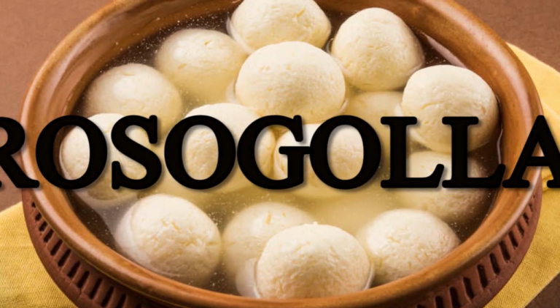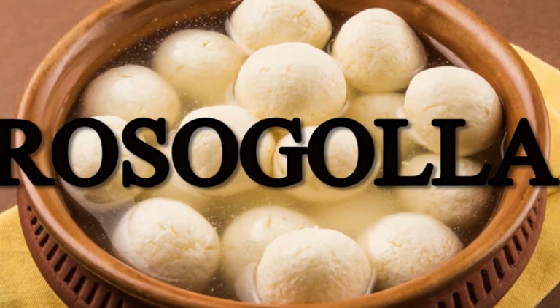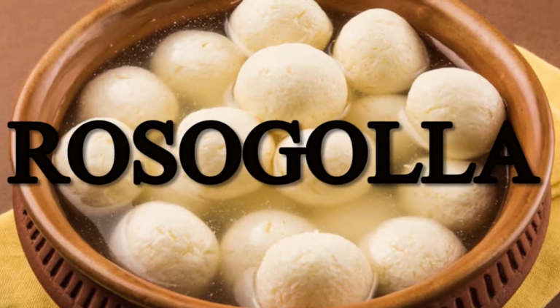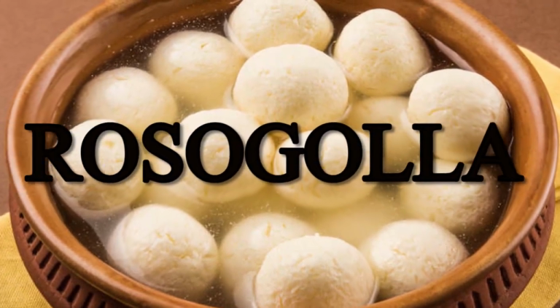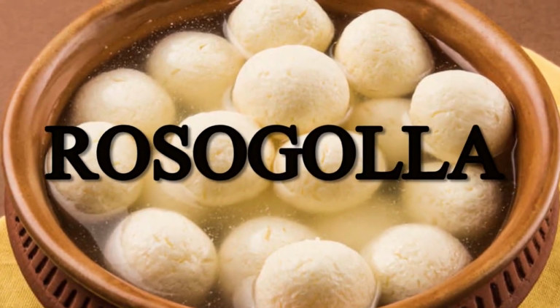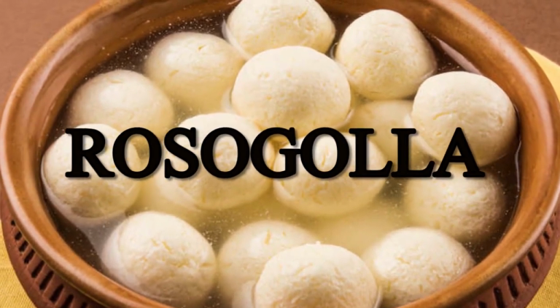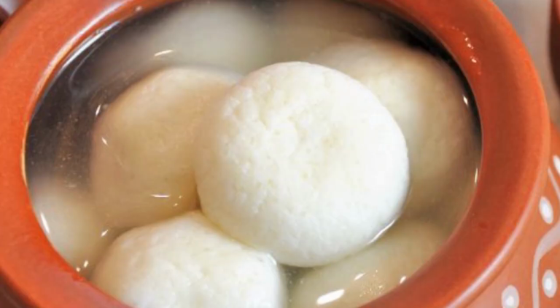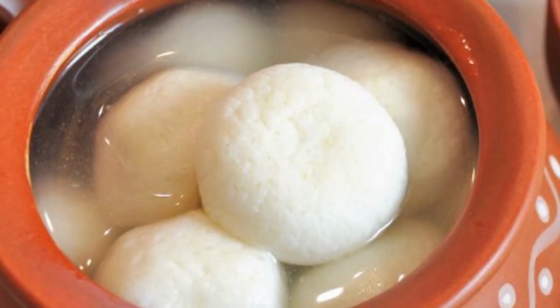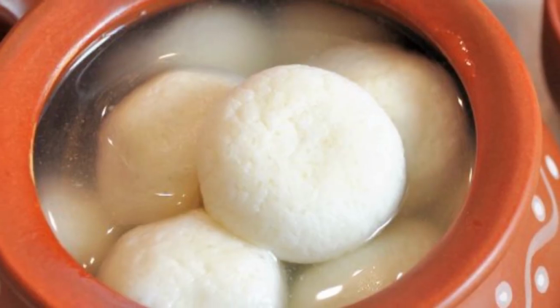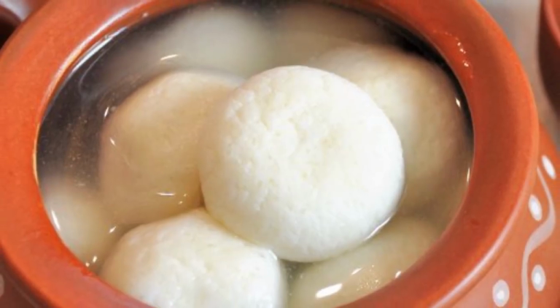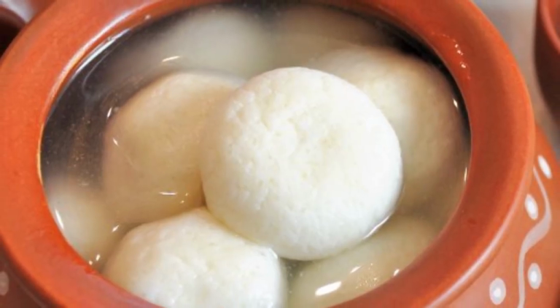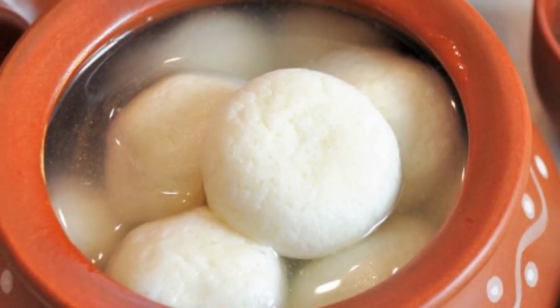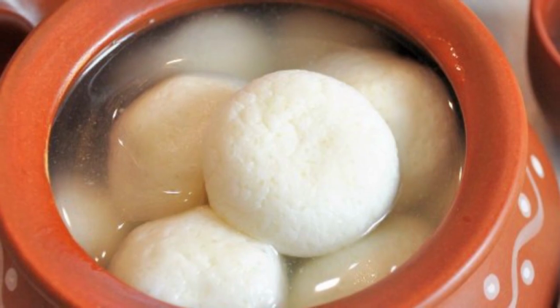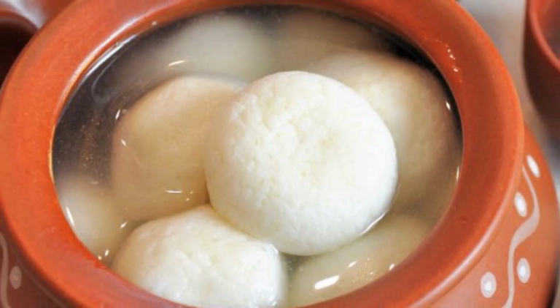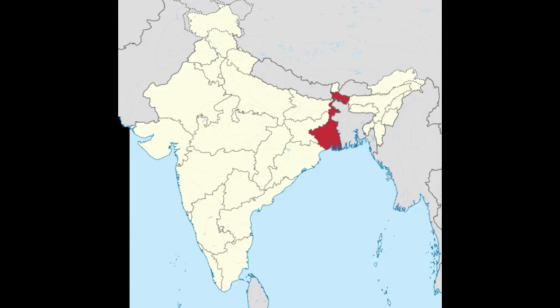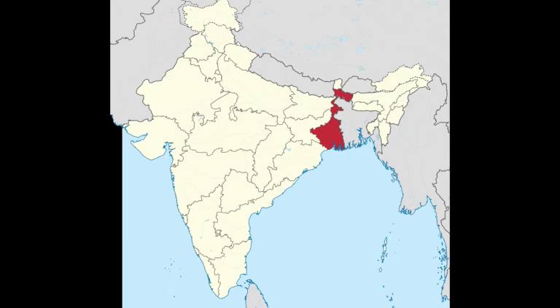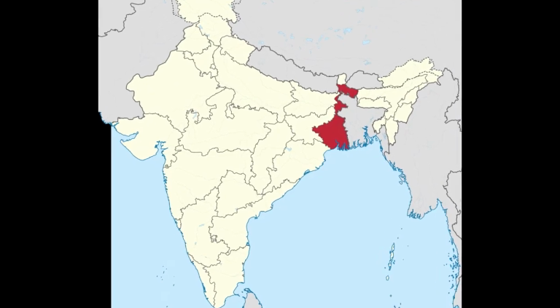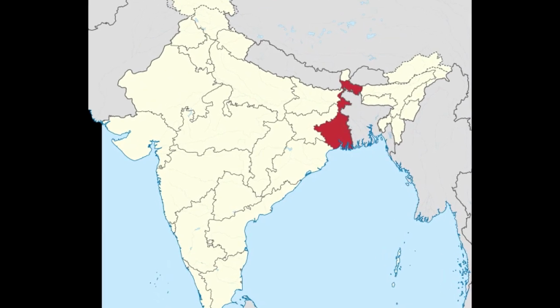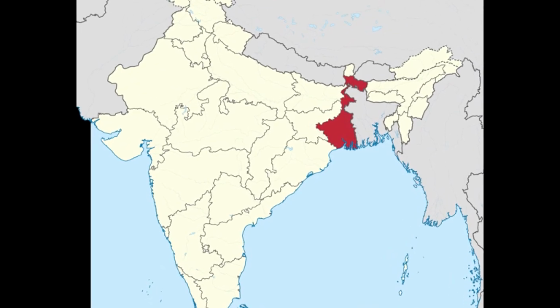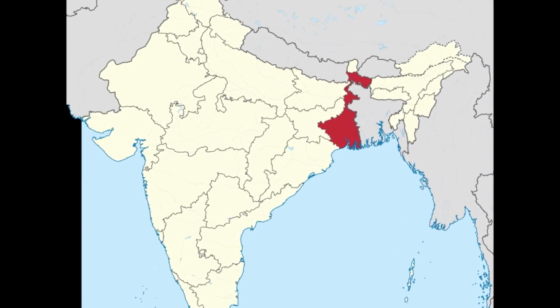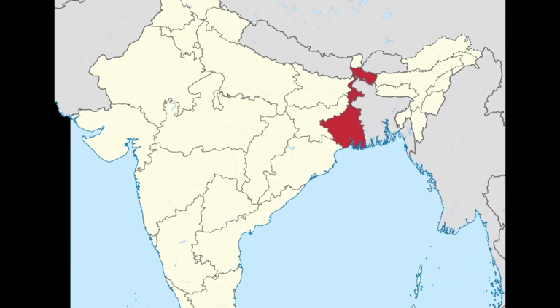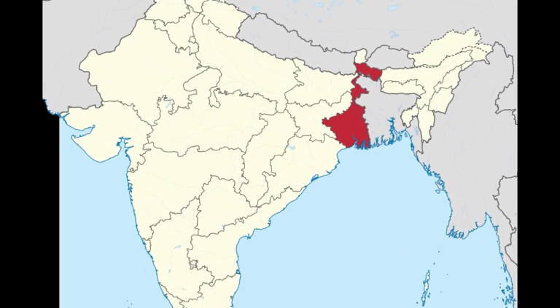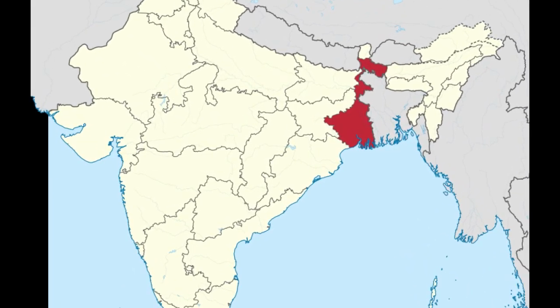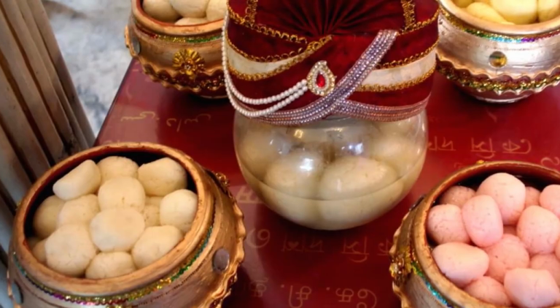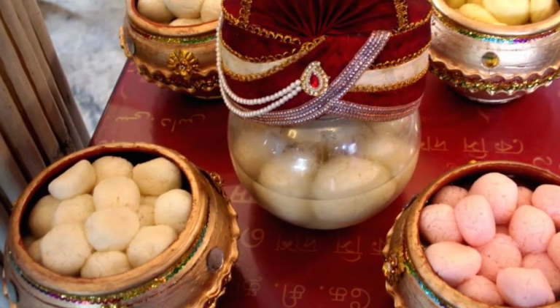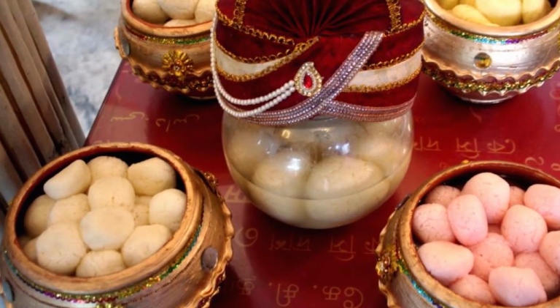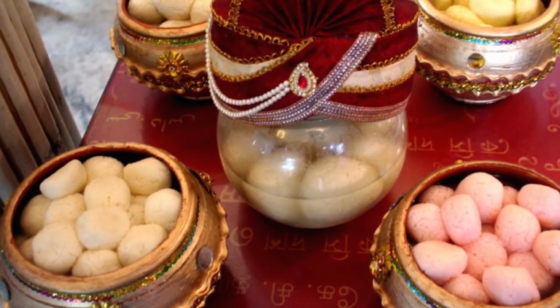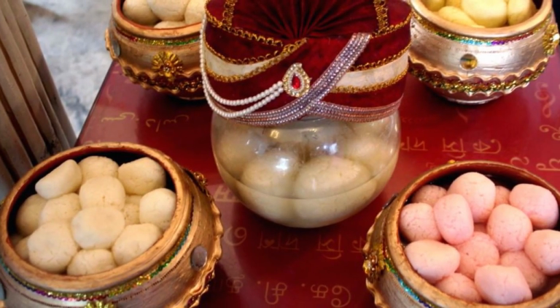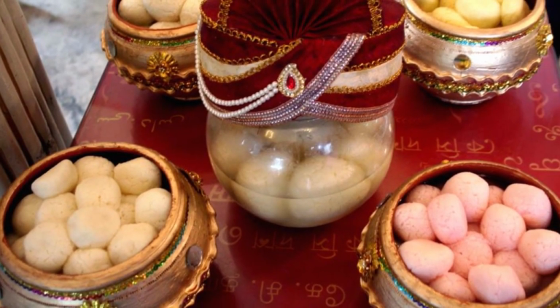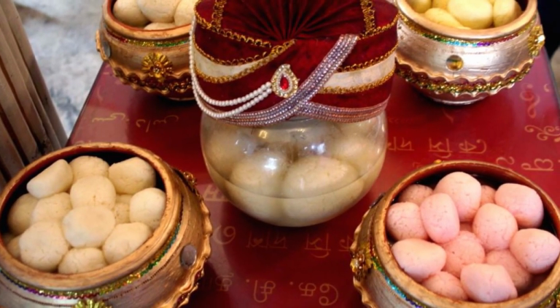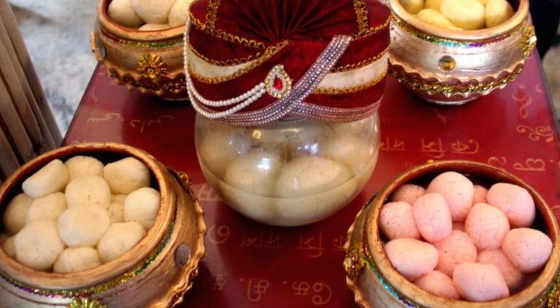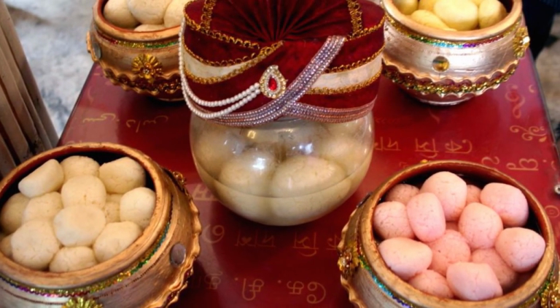Roshagulla — the mouth-watering sweet meat from Bengal, India. But who created this mysterious manna?